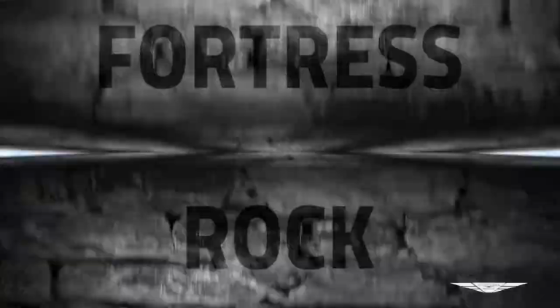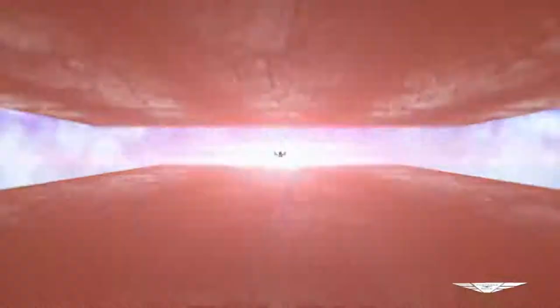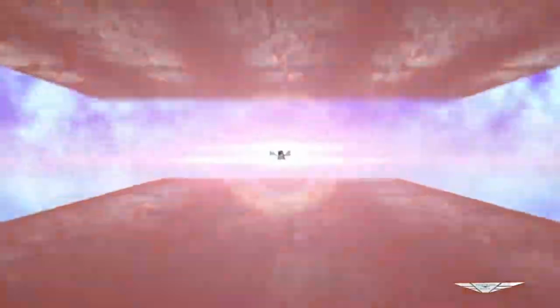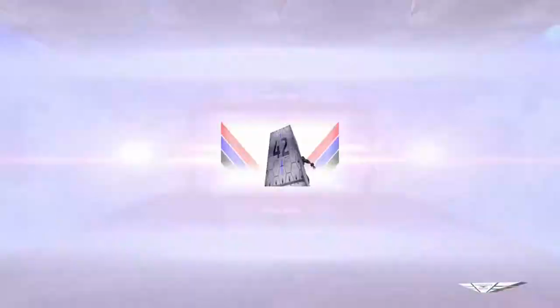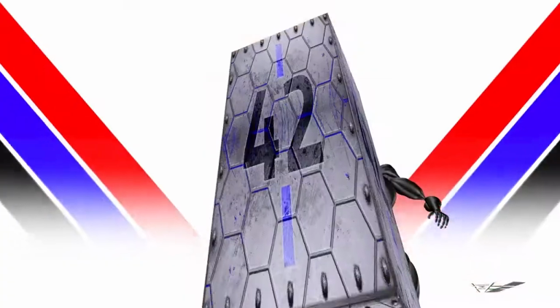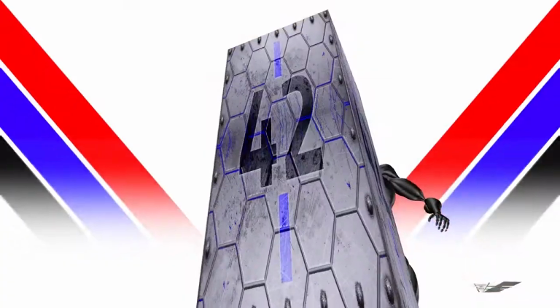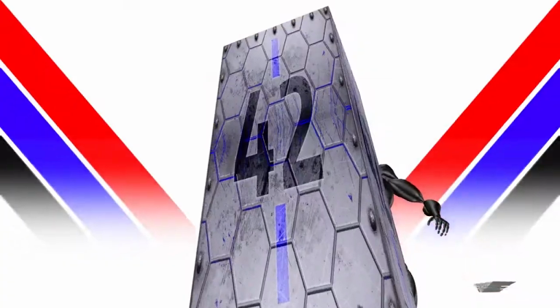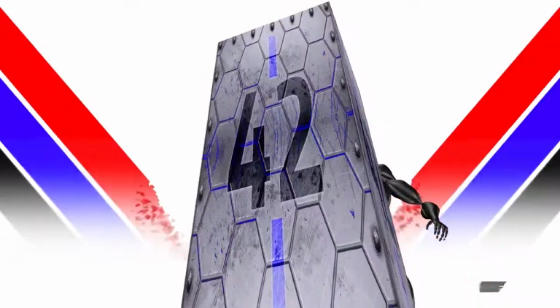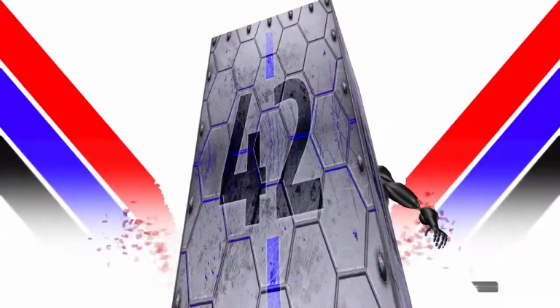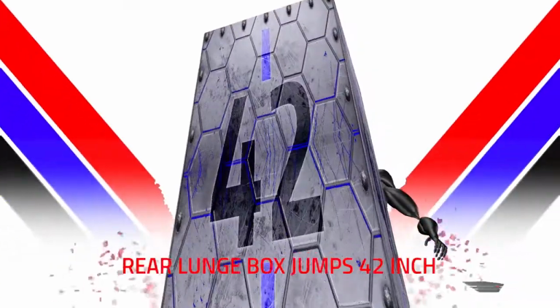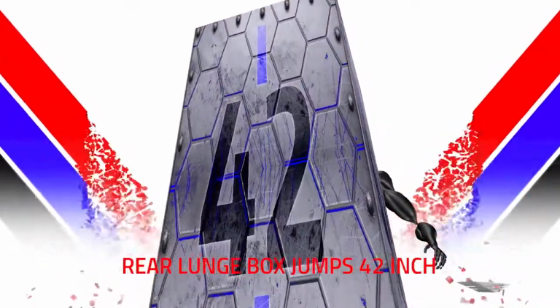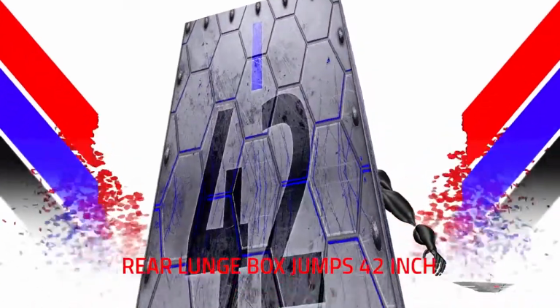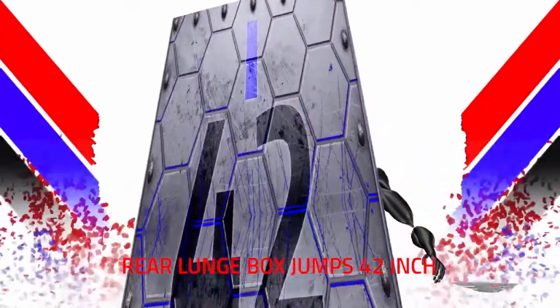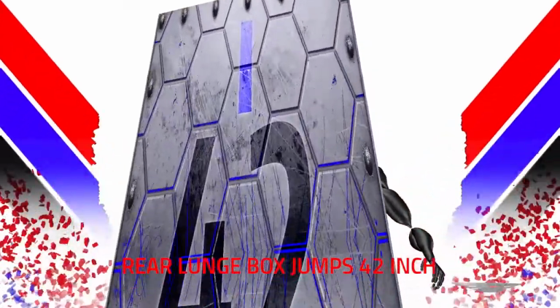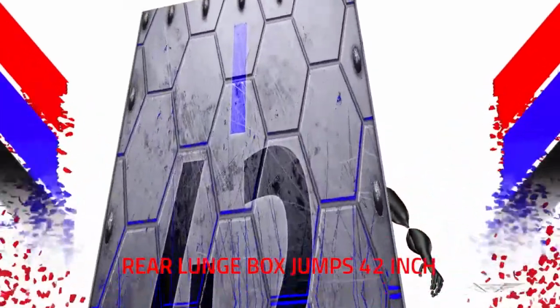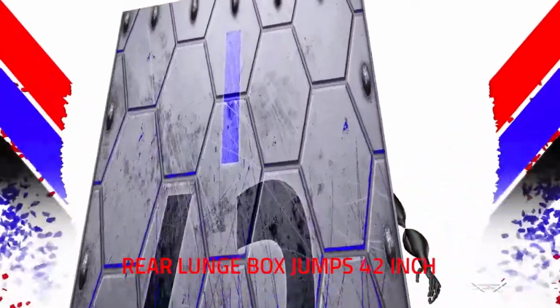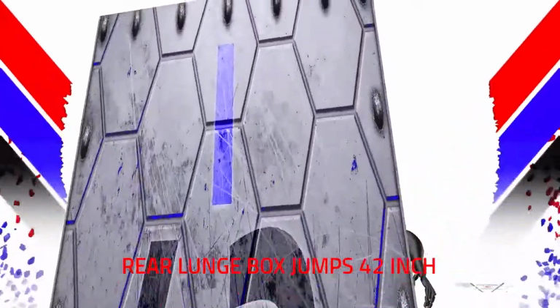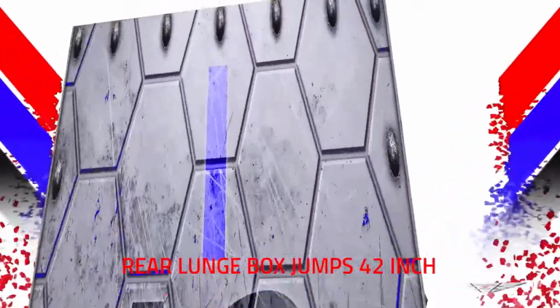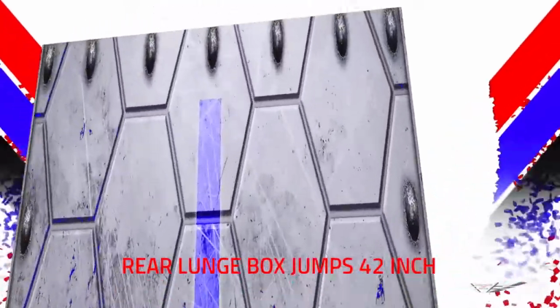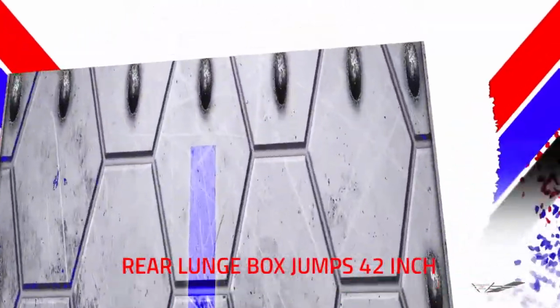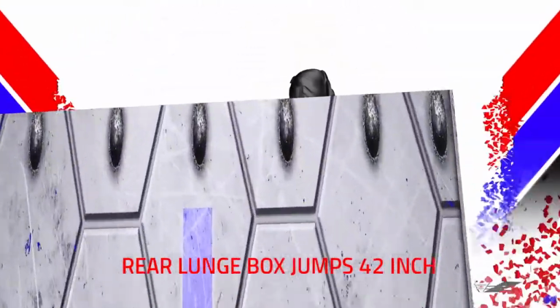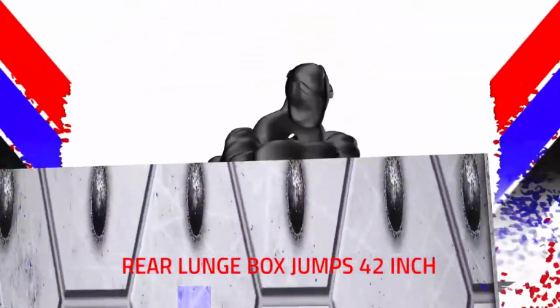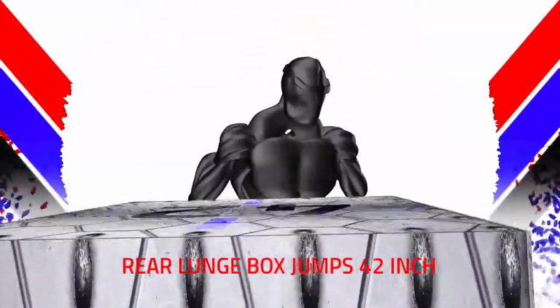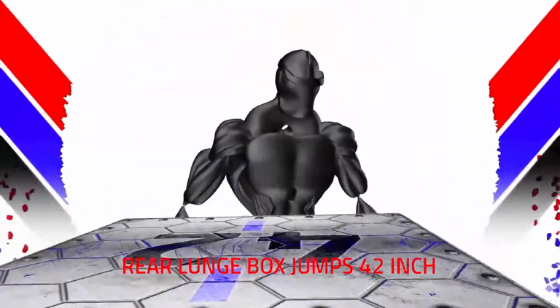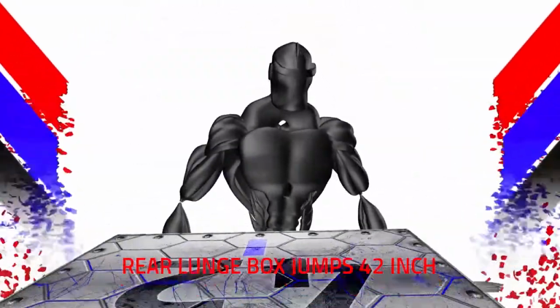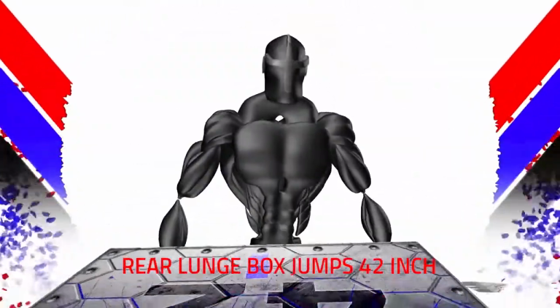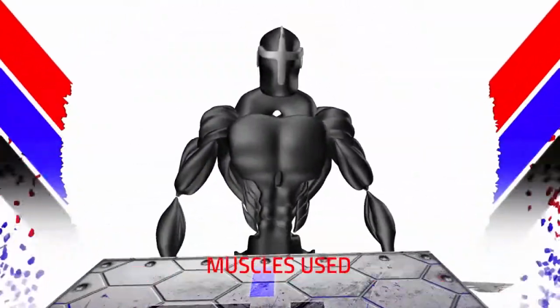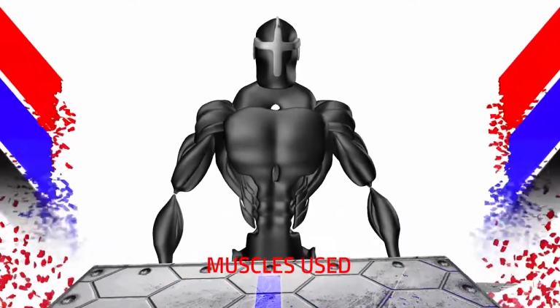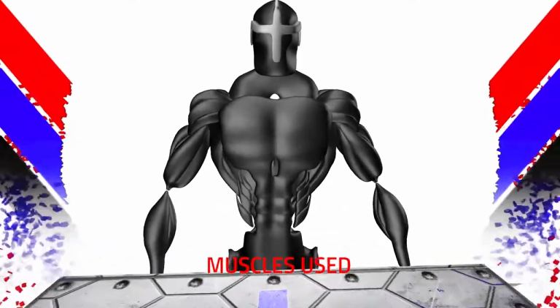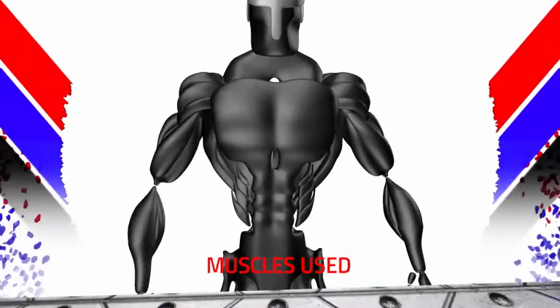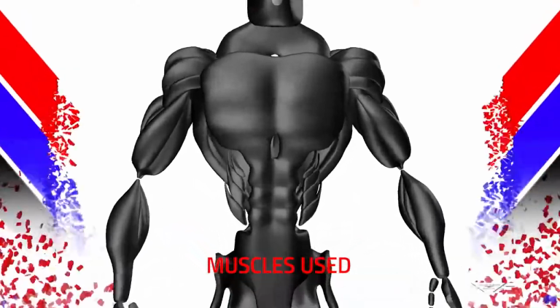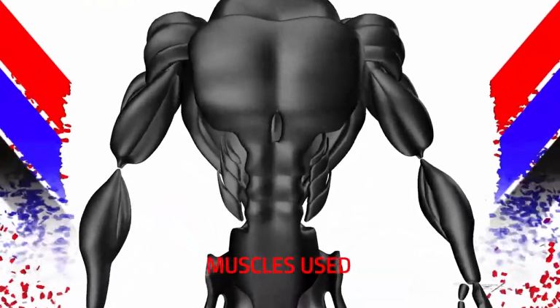Rear Lunge into Box Jumps — 42 inch. Hustle Views.